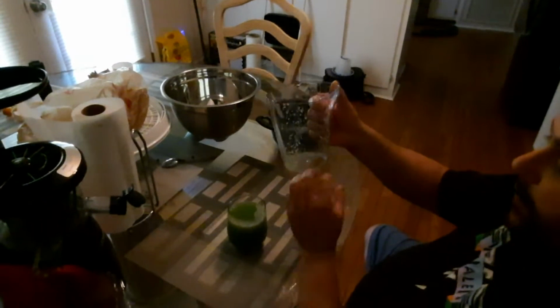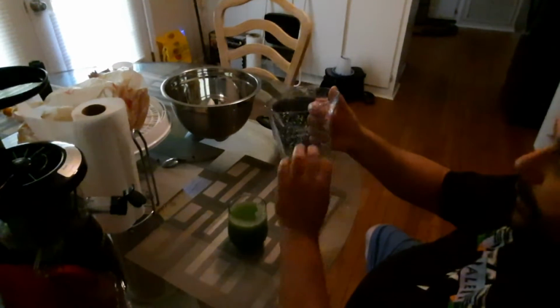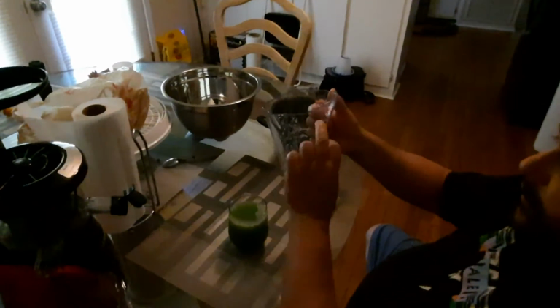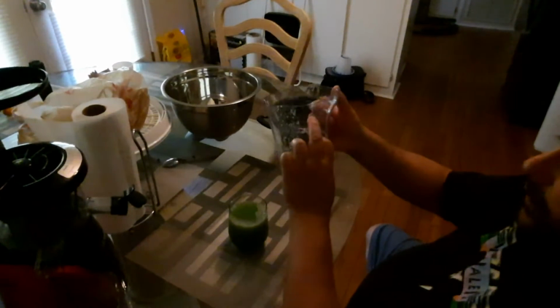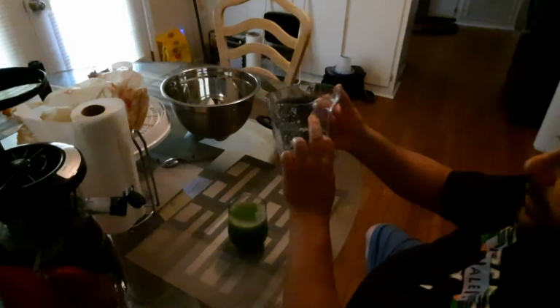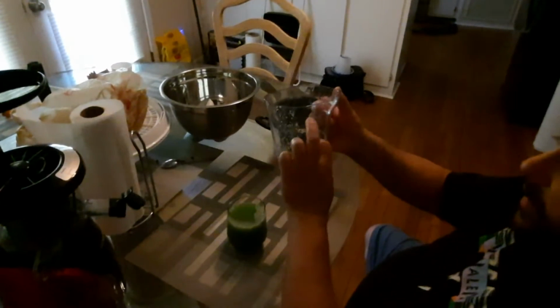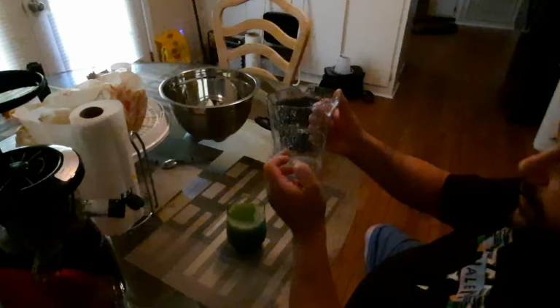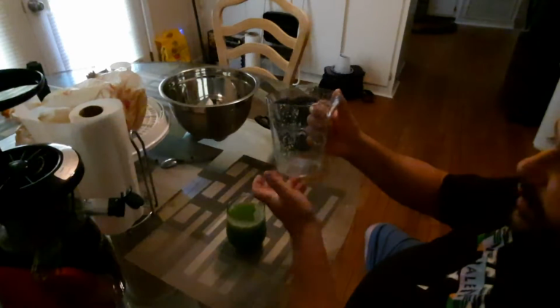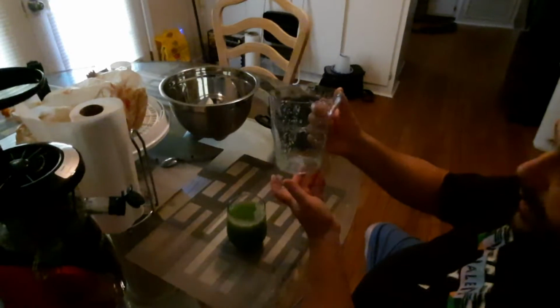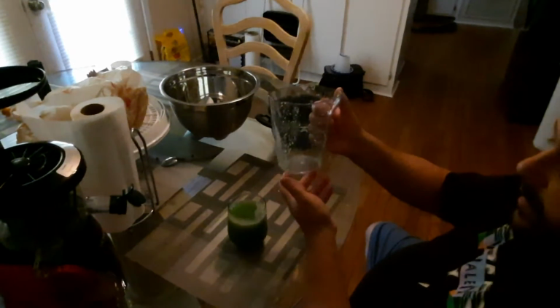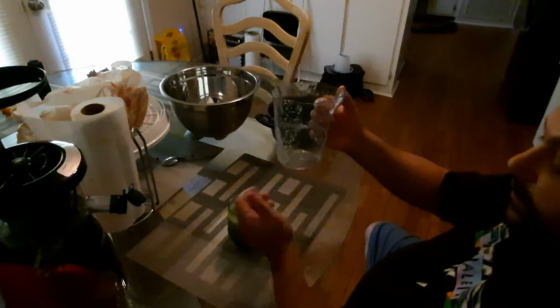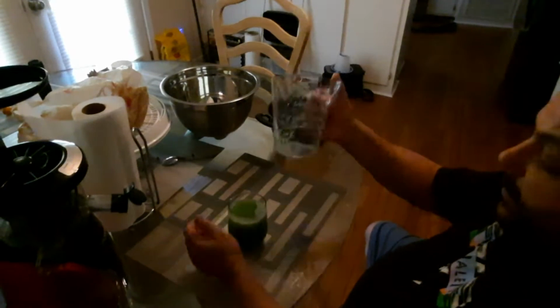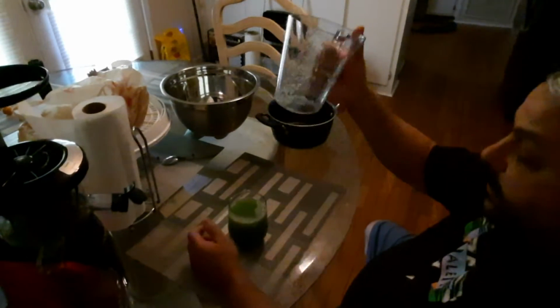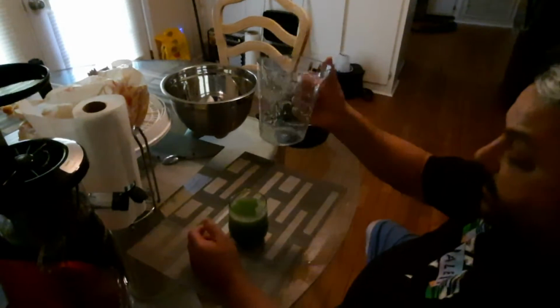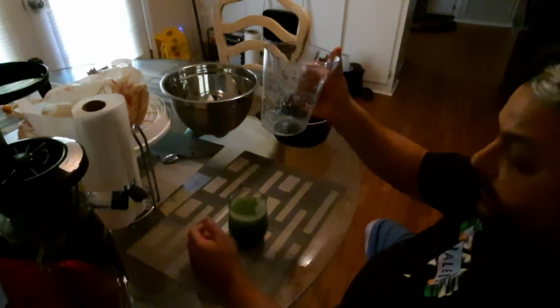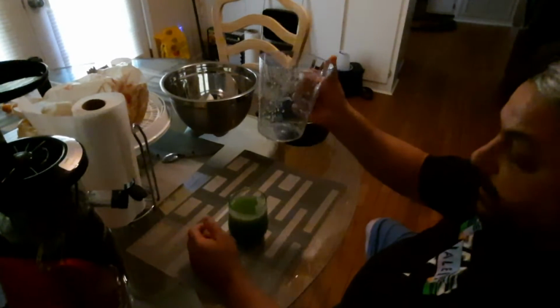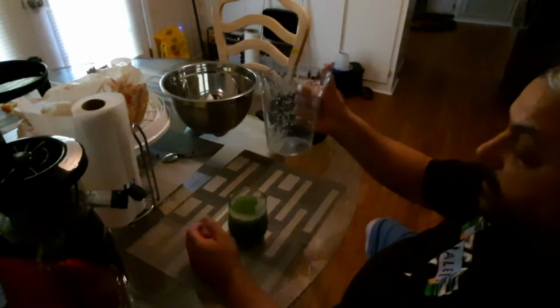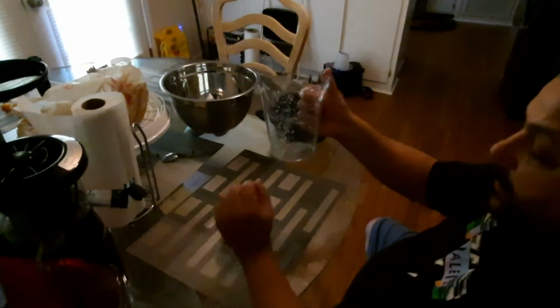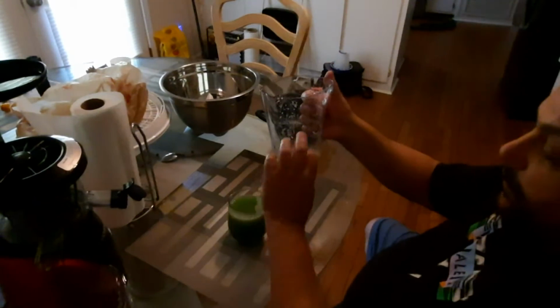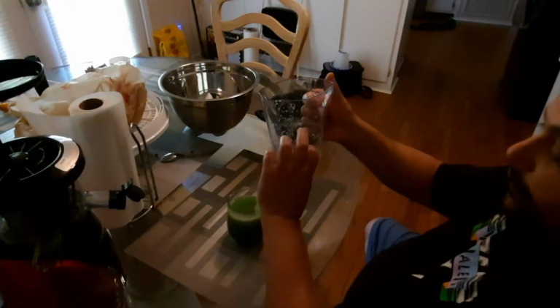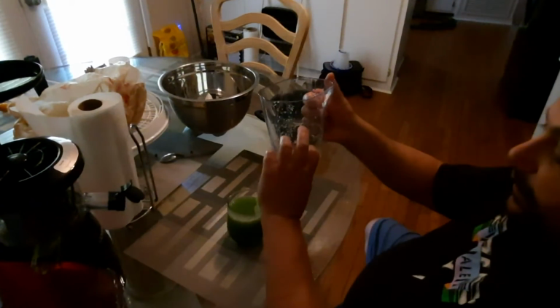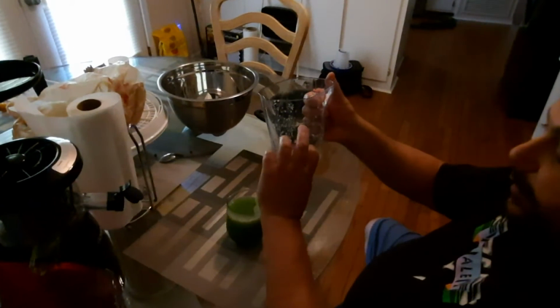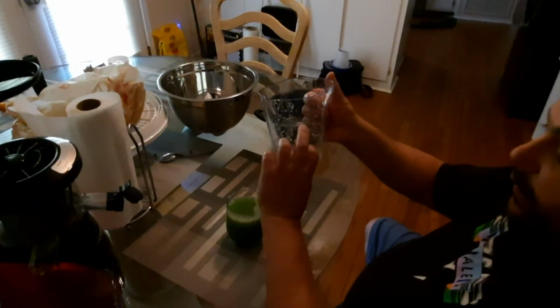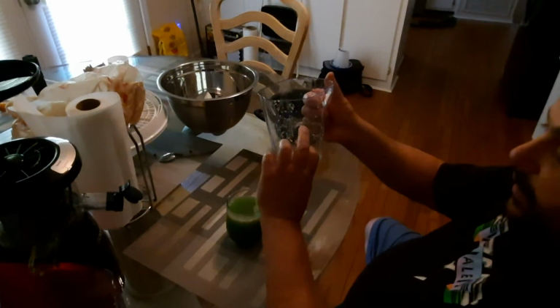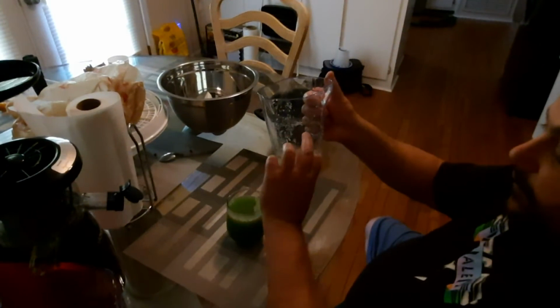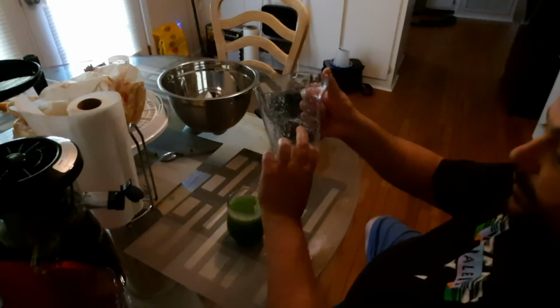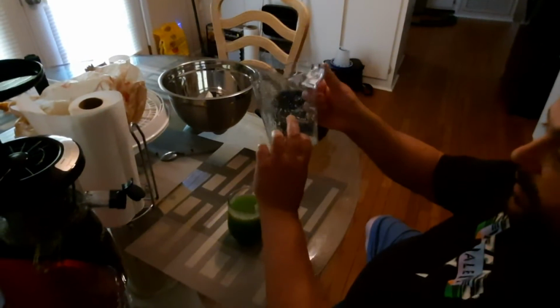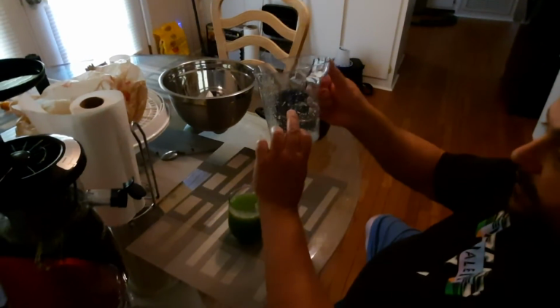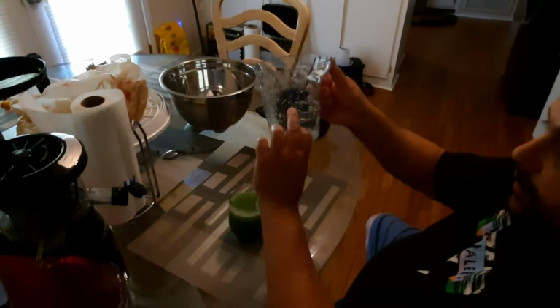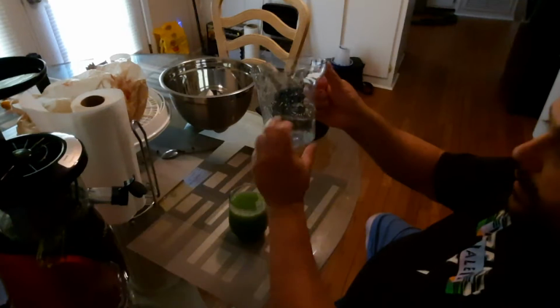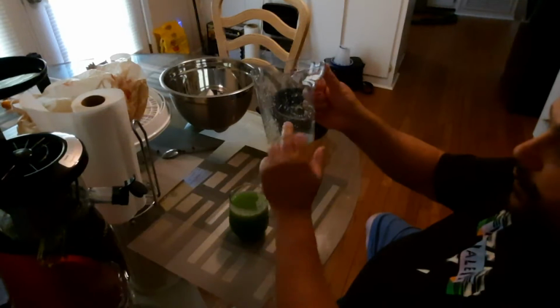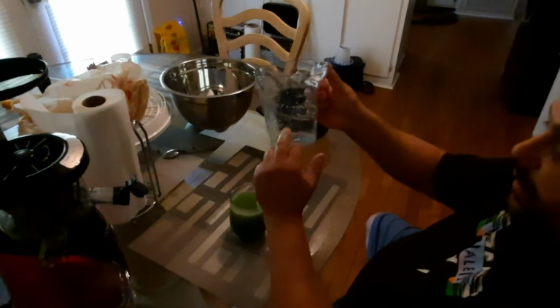But when it's filled up to the top, it does spill on the table. So that's the secret — don't fill this up all the way. Fill it, say, halfway and it won't spill.